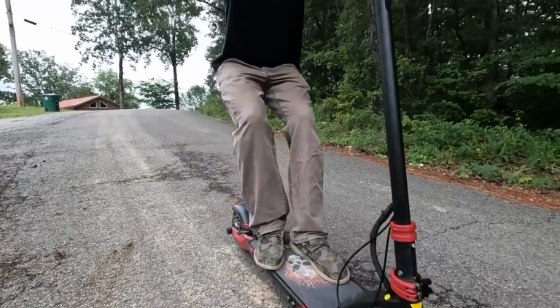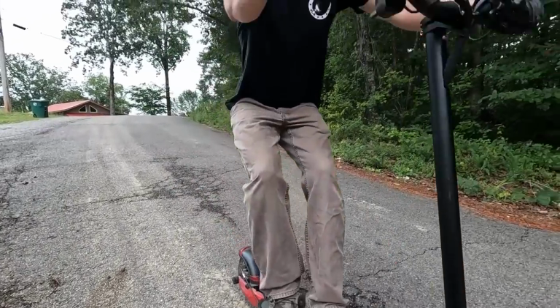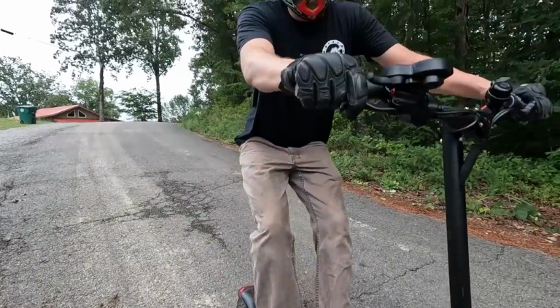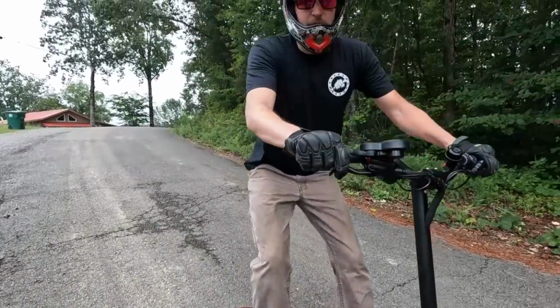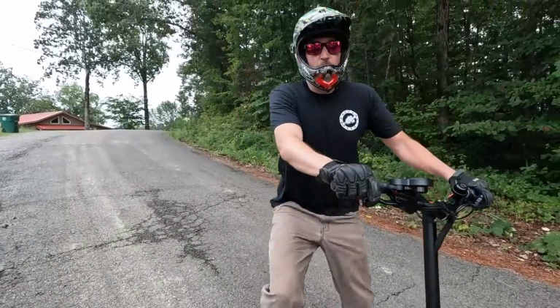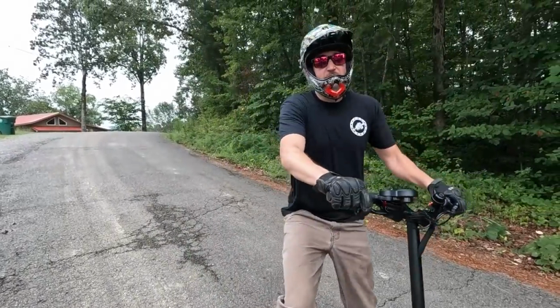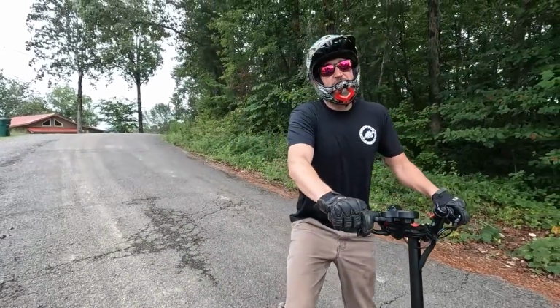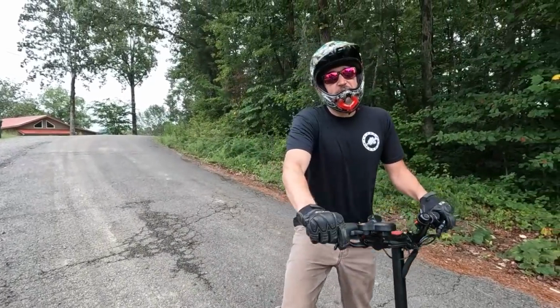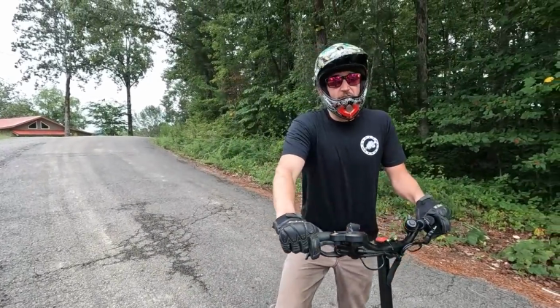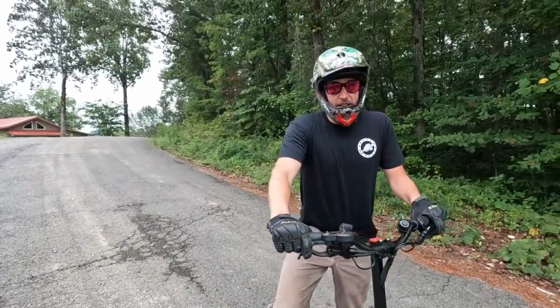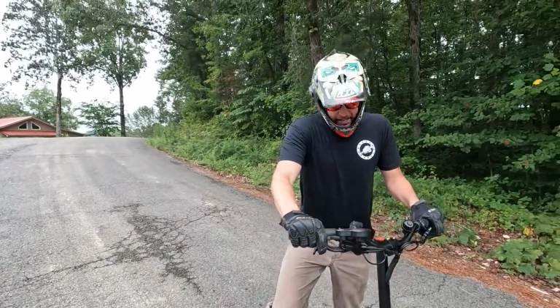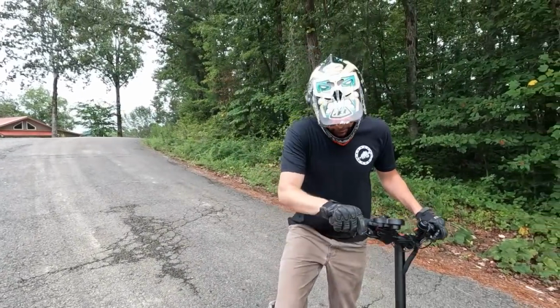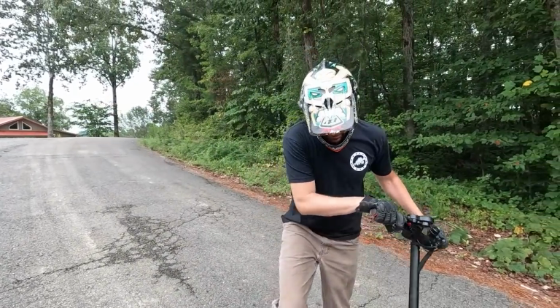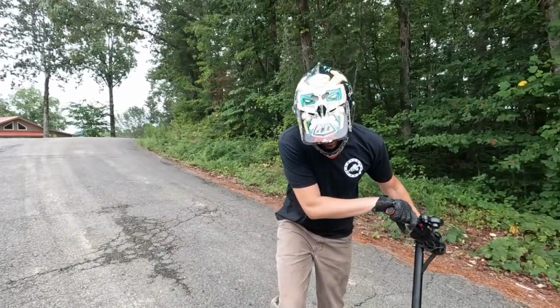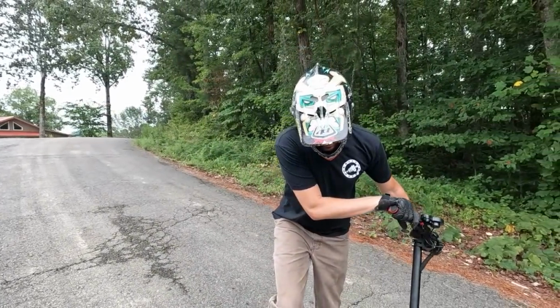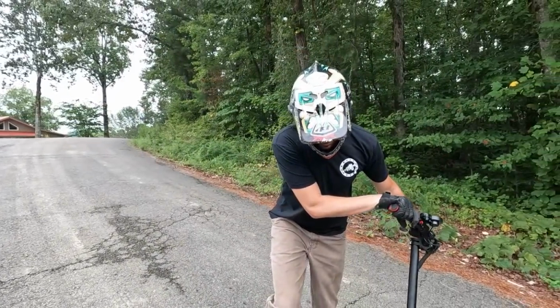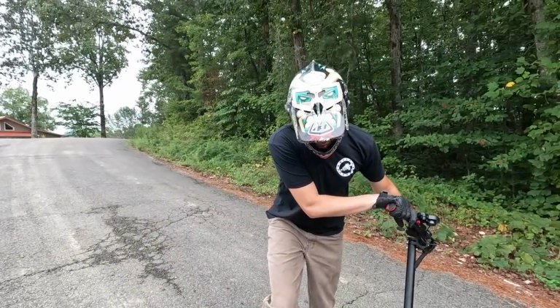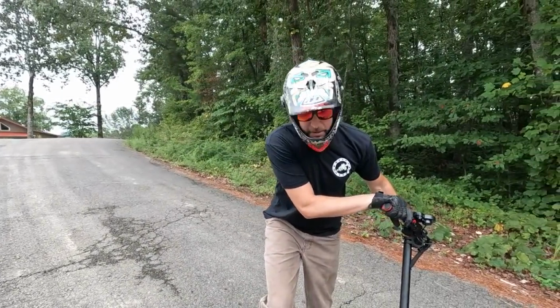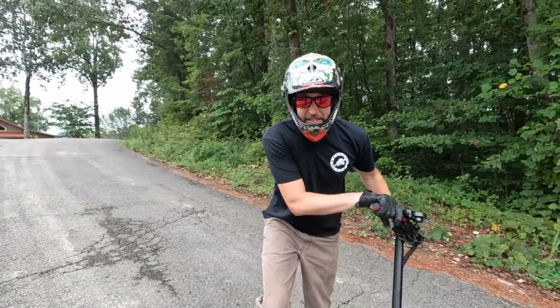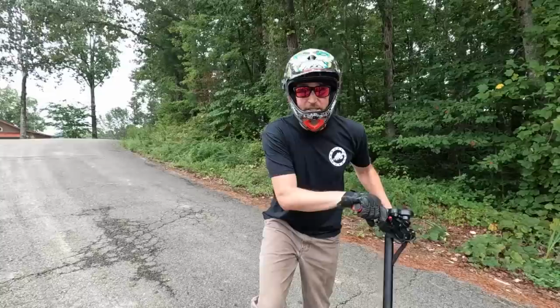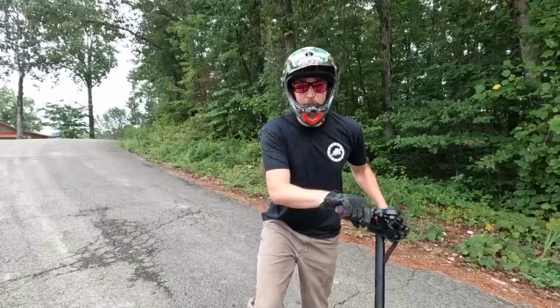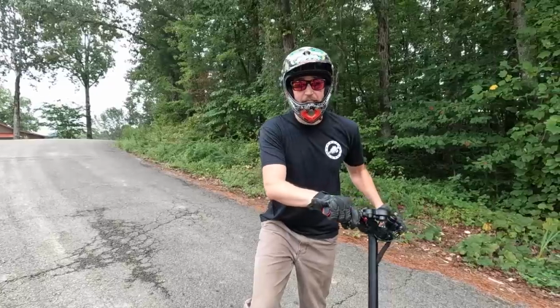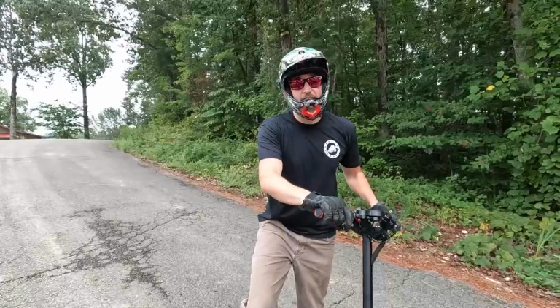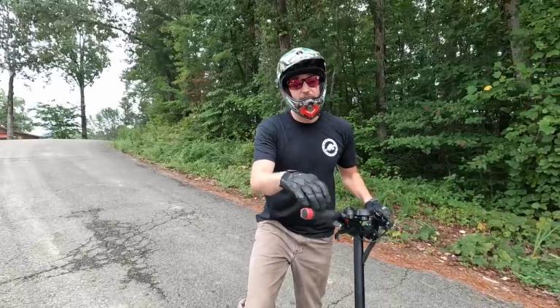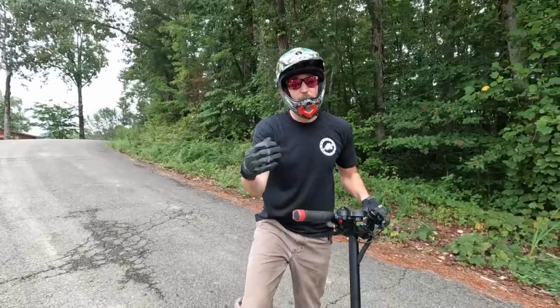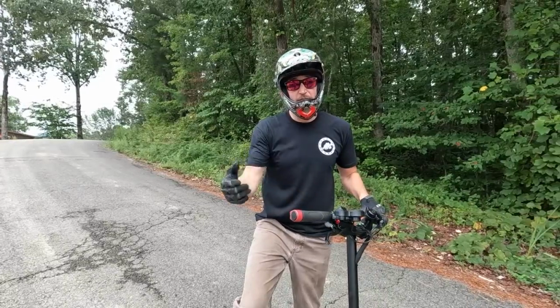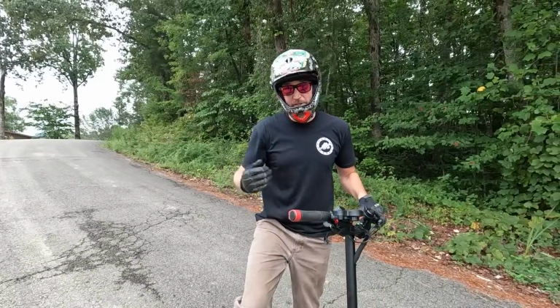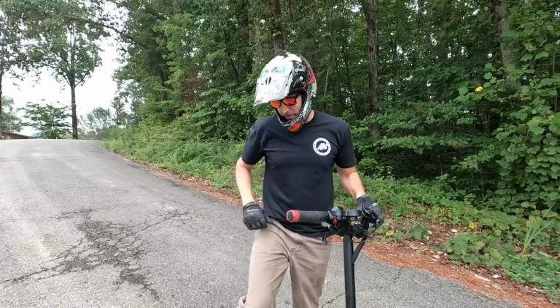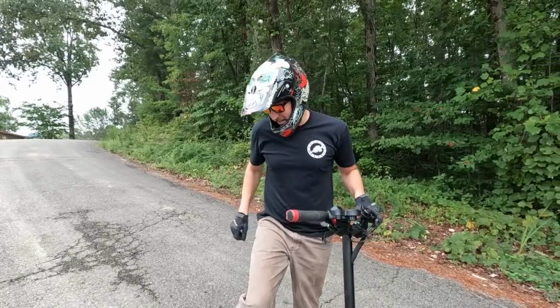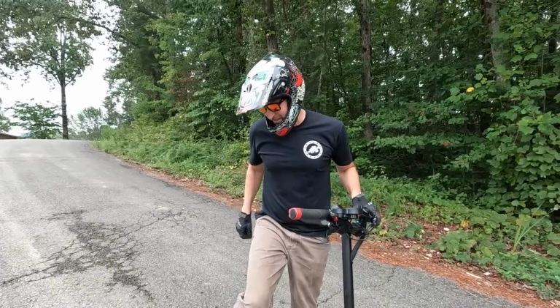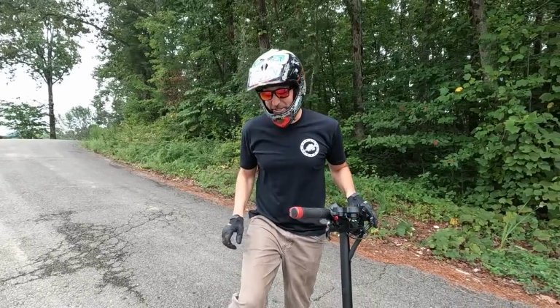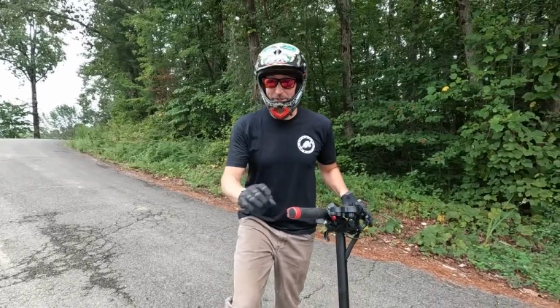Not only does this thing haul ass, but it's got really big disc brakes so that way you can slow down if you need to.